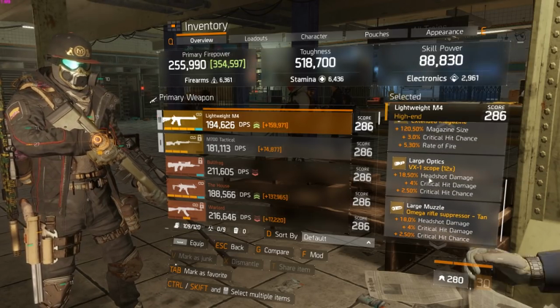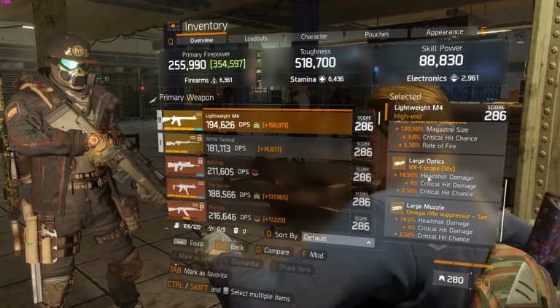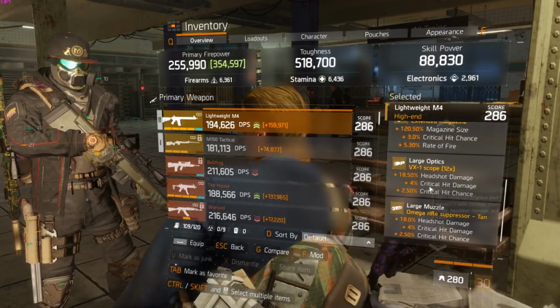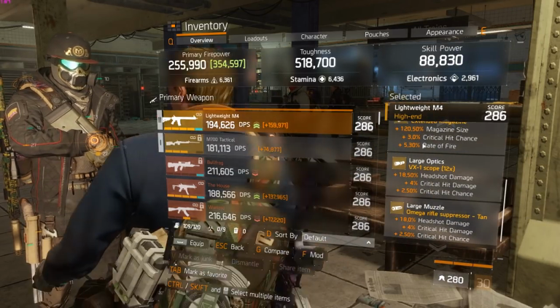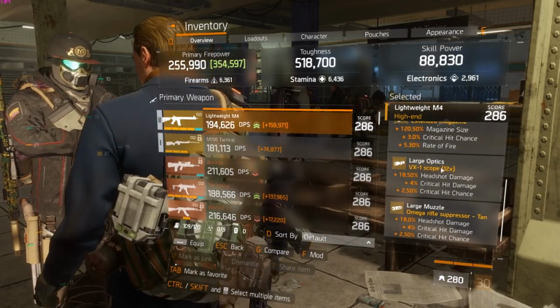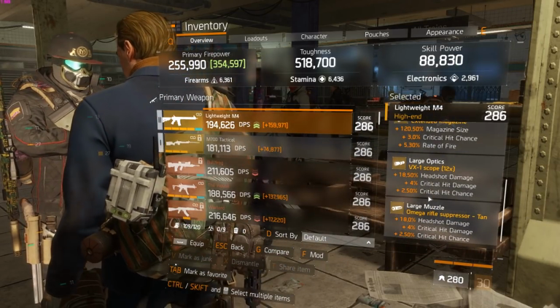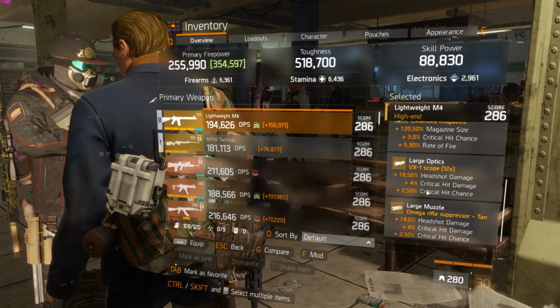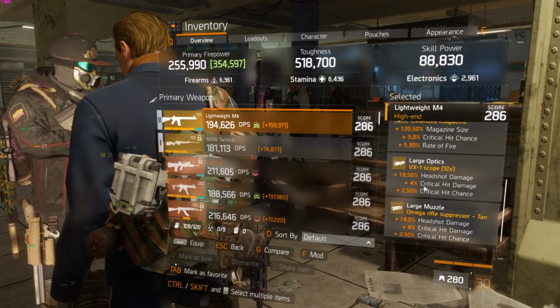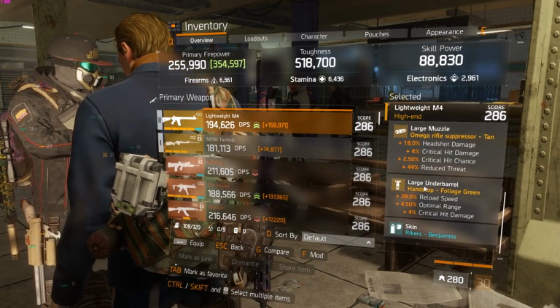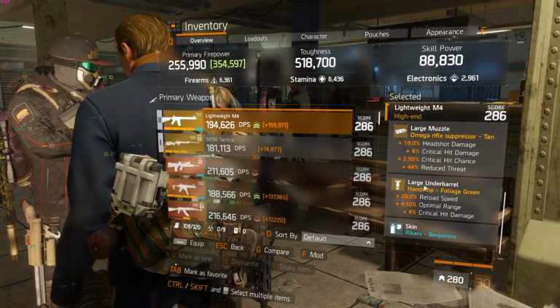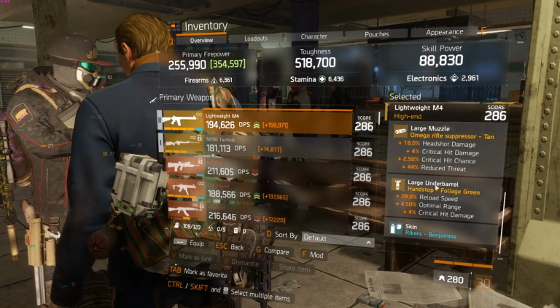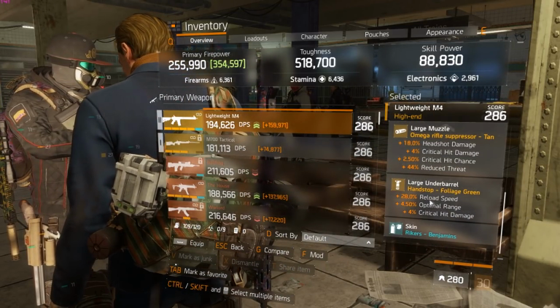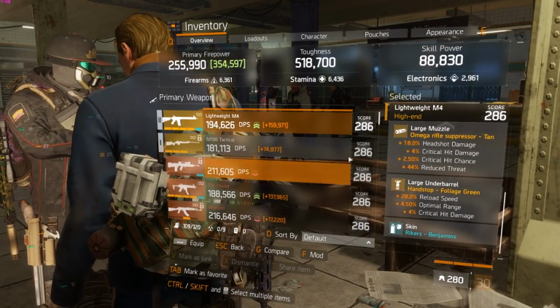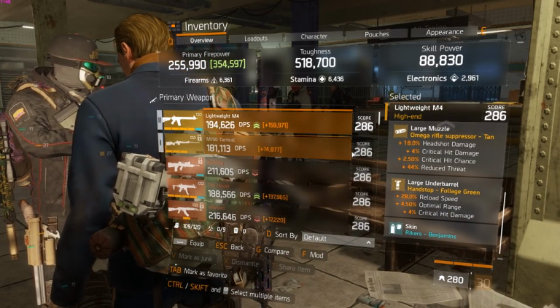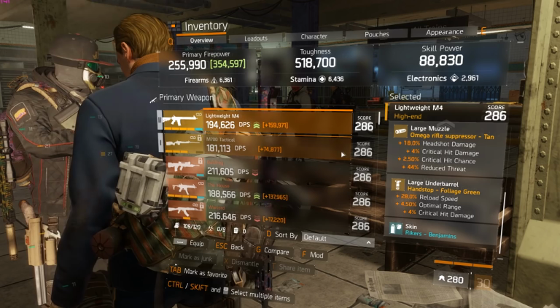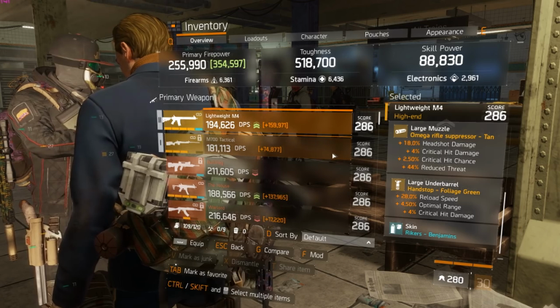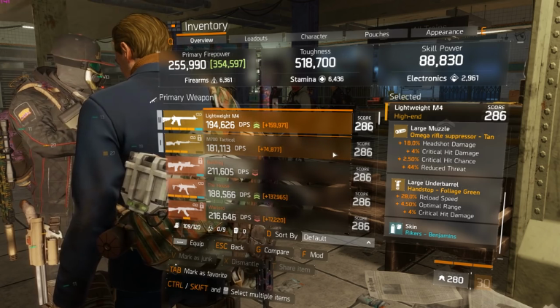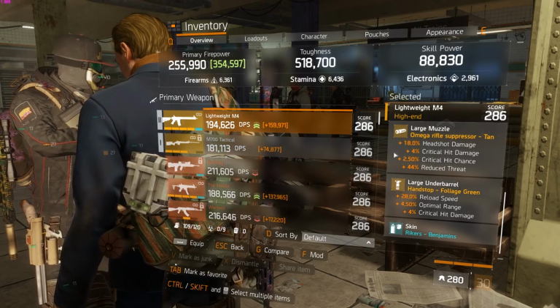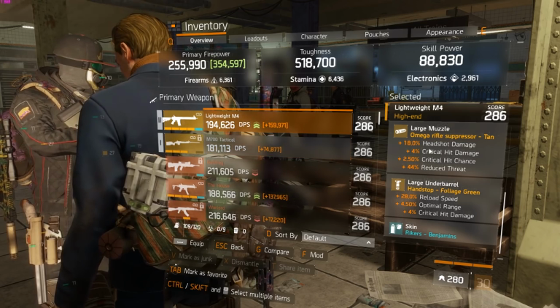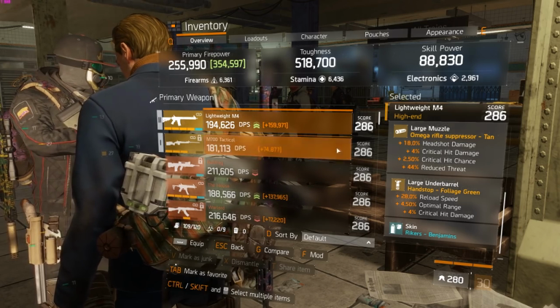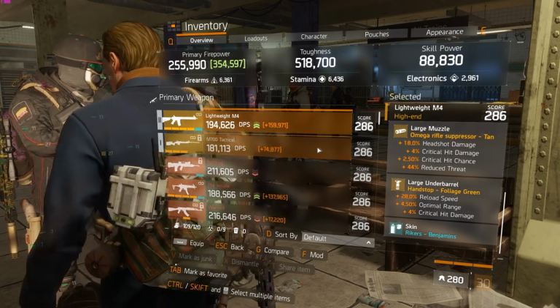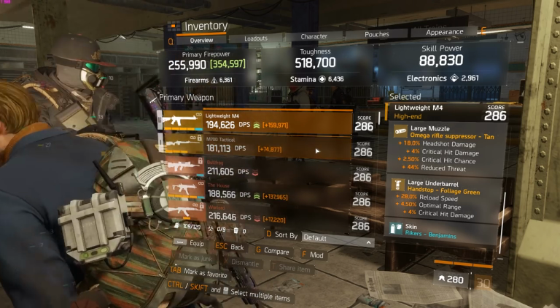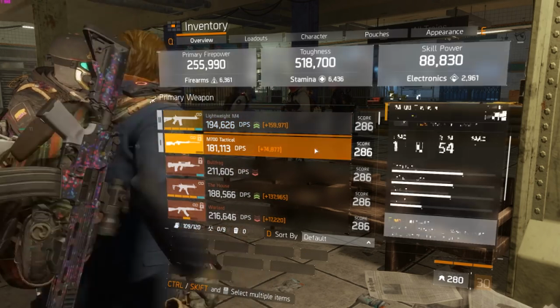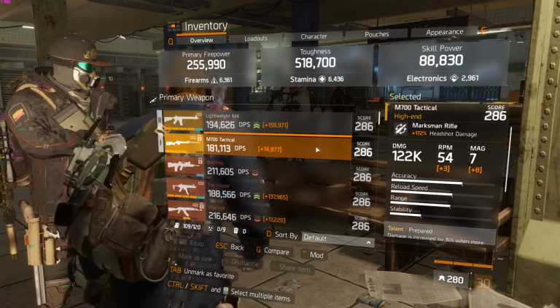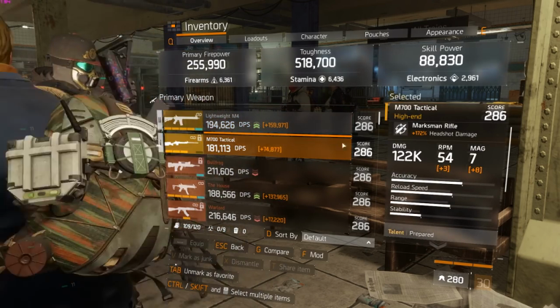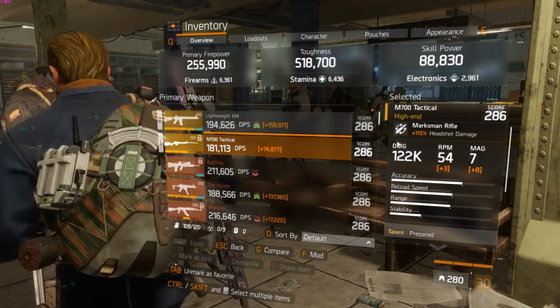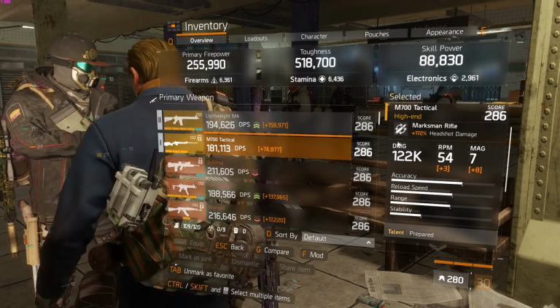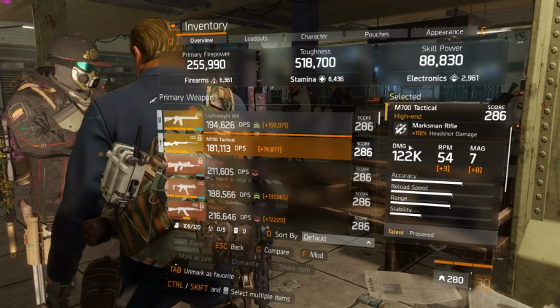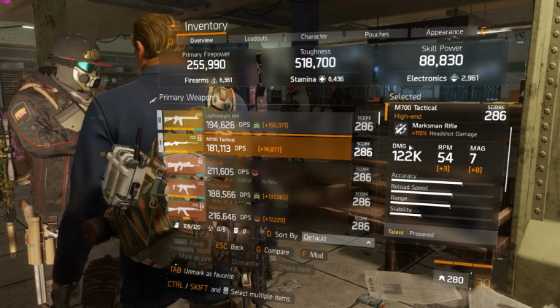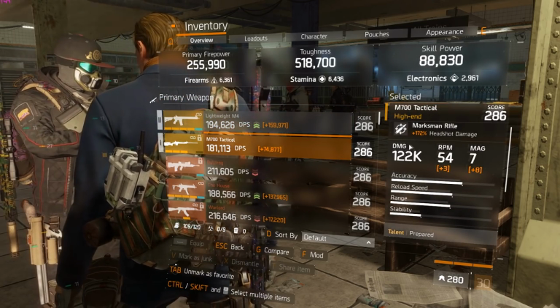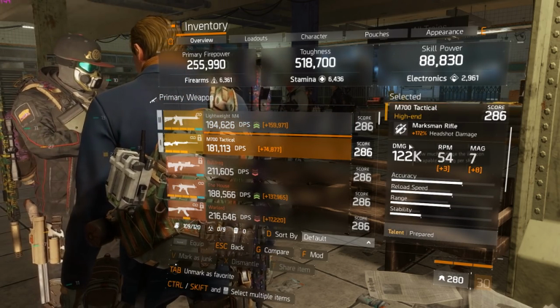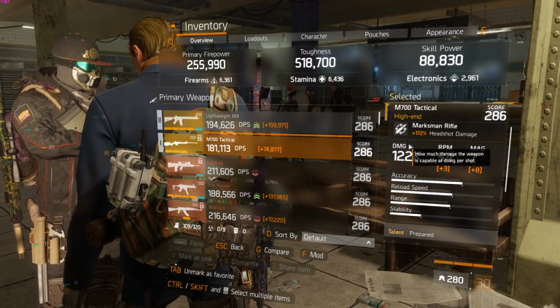Determined lets you get your ultimate and skills back faster — I think you need to kill around 8 NPCs to get your ult back, which is really nice to have. The damage is more than enough anyway. All headshot damage here because in PVE it's really easy to hit headshots.